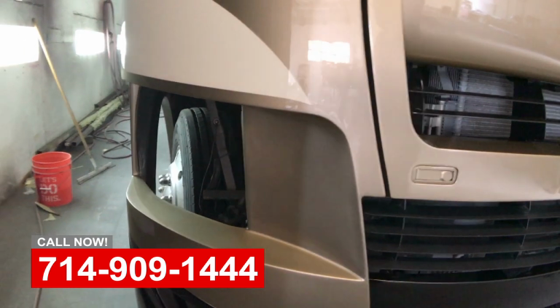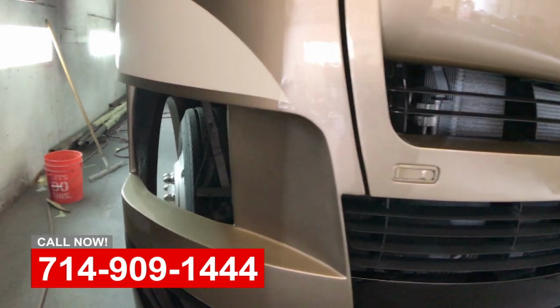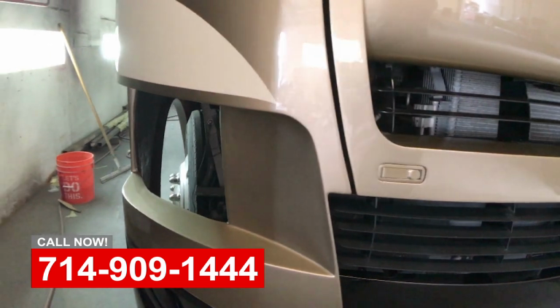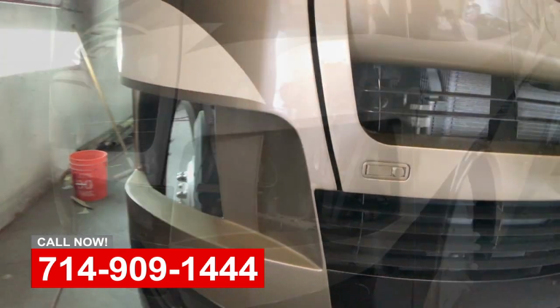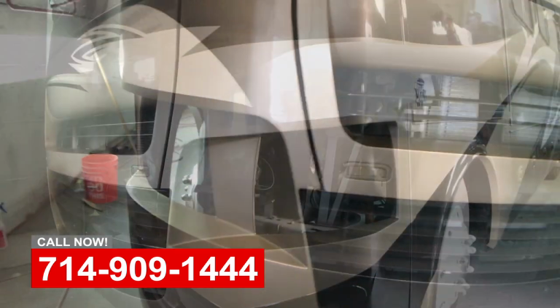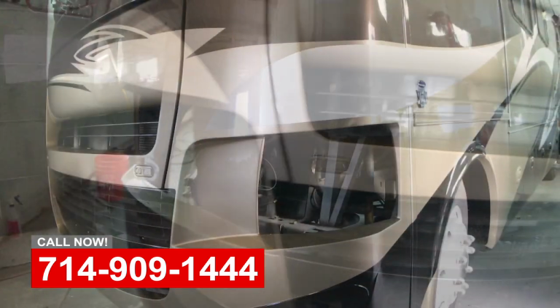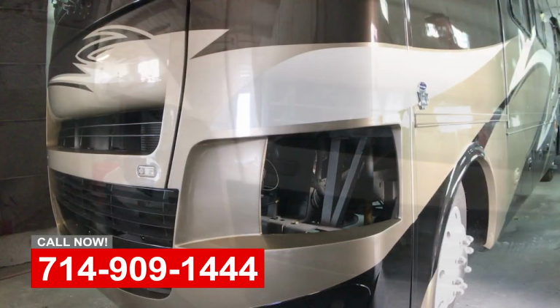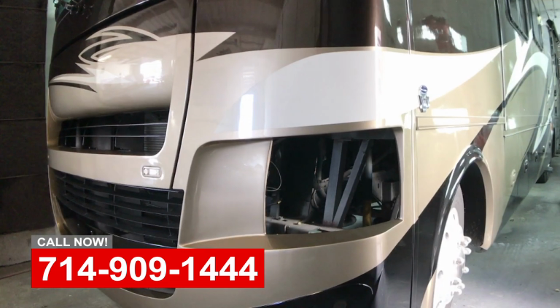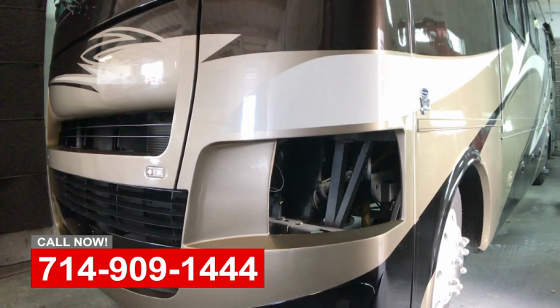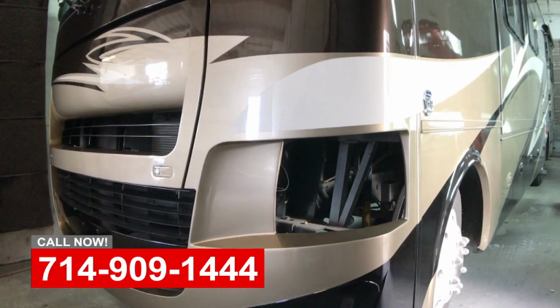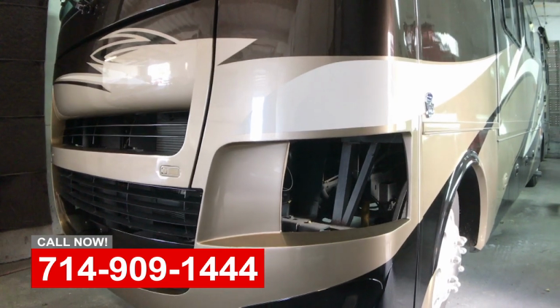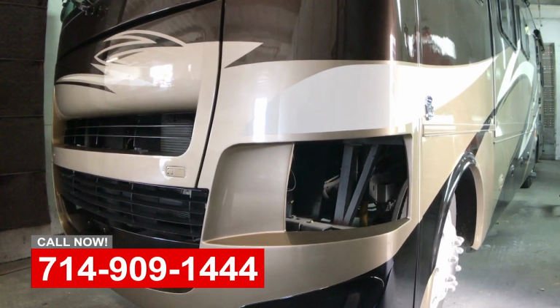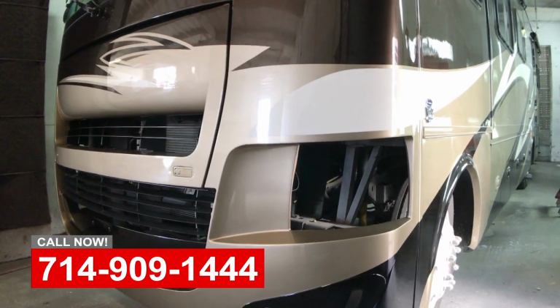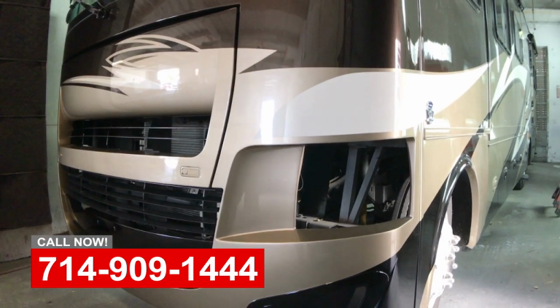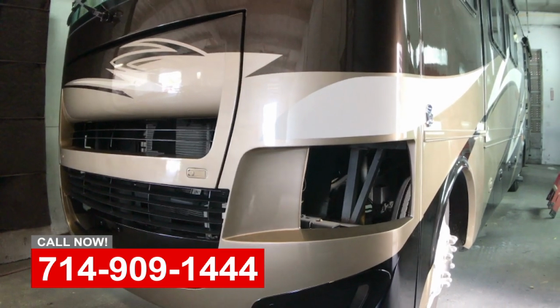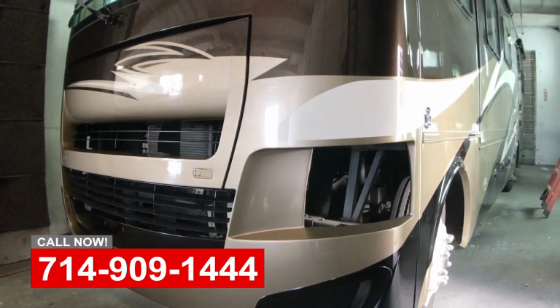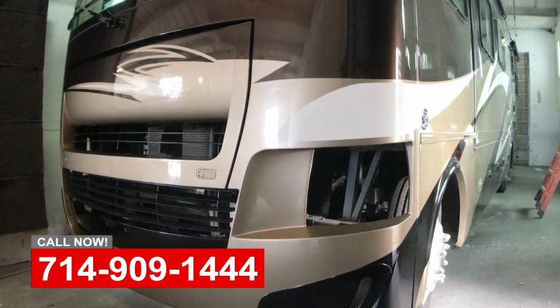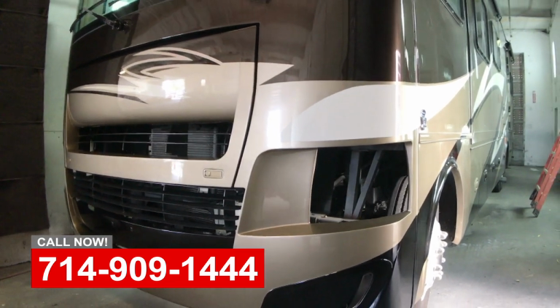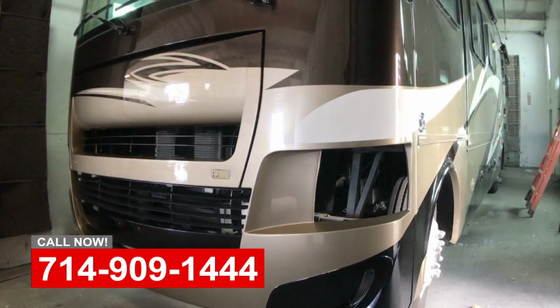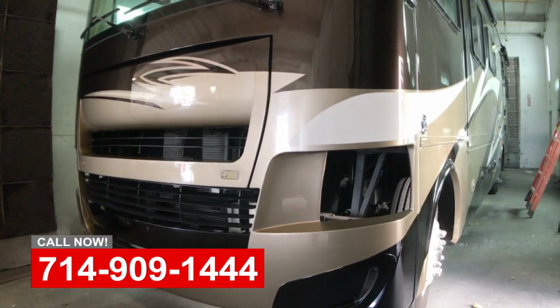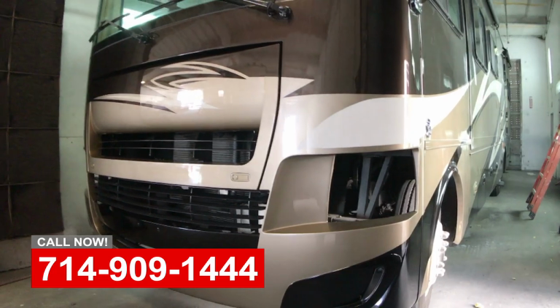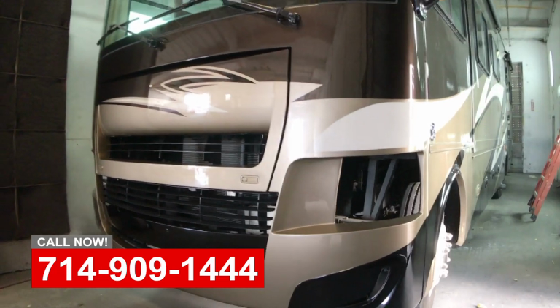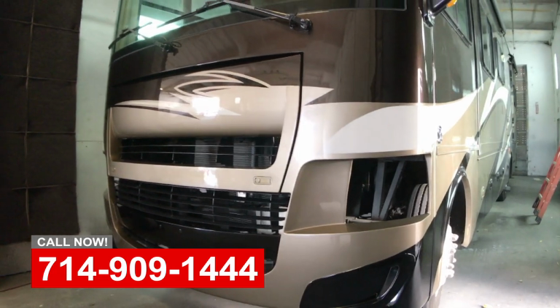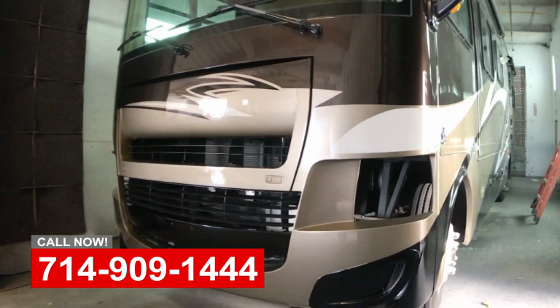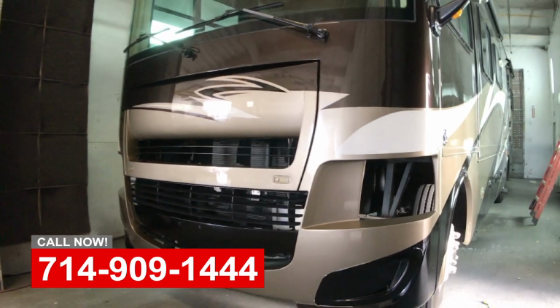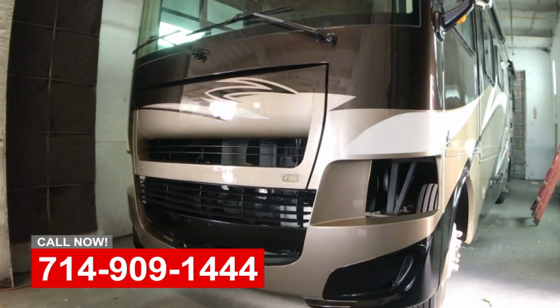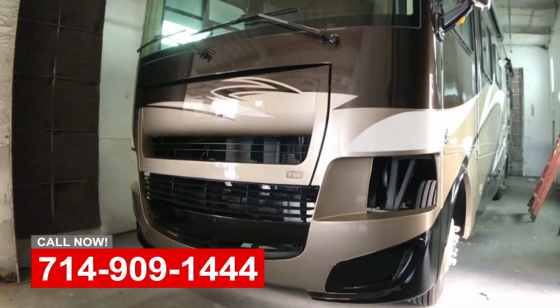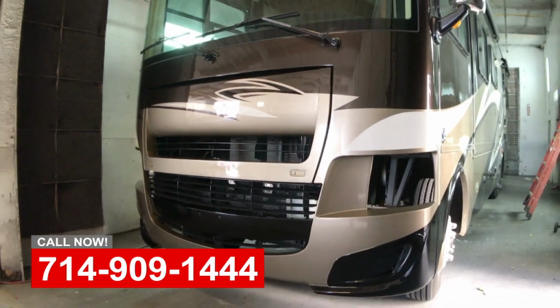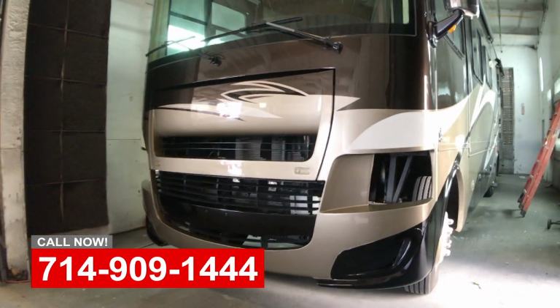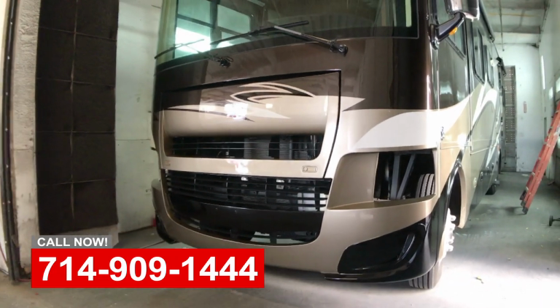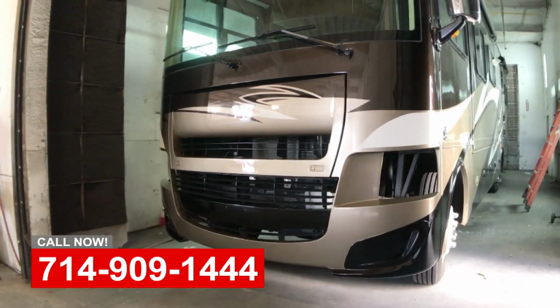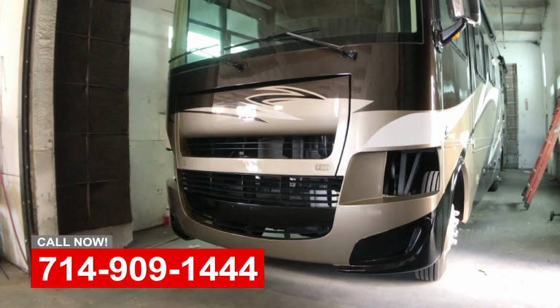So now the coach is going to come out. We're going to get the headlights and all the trim back on it, get the coach detailed and polished up, and back to the customer.